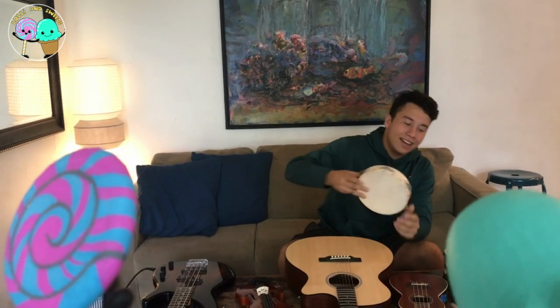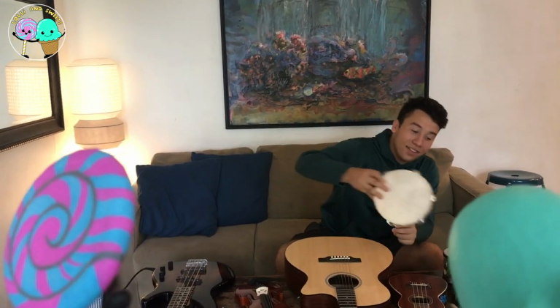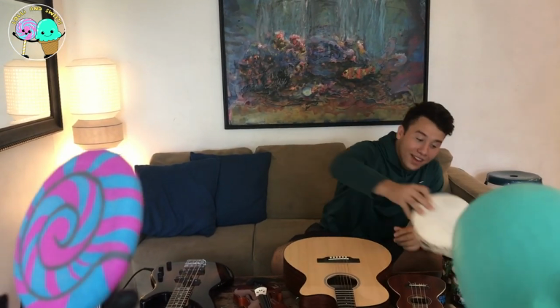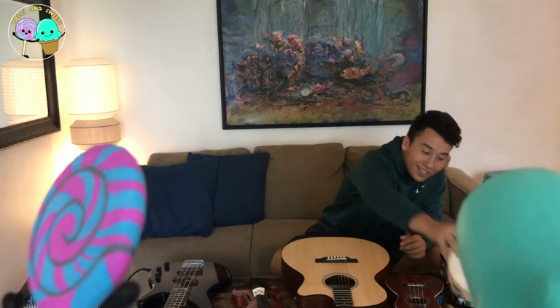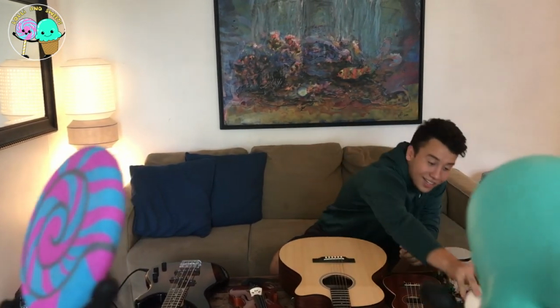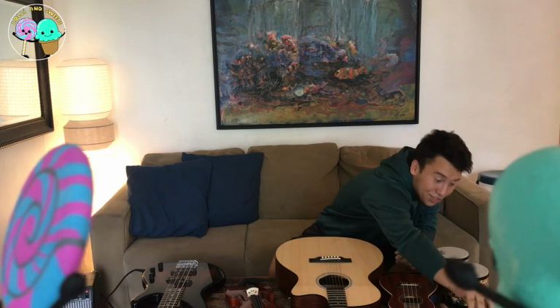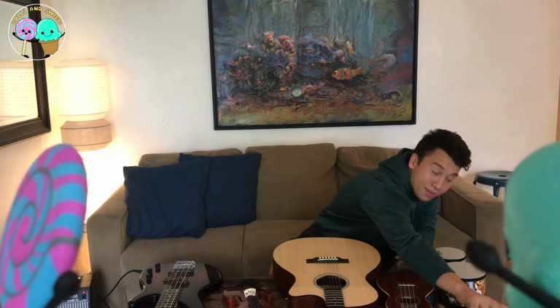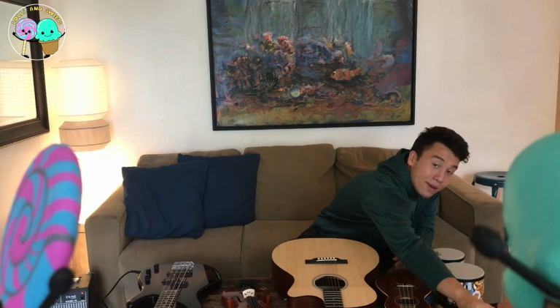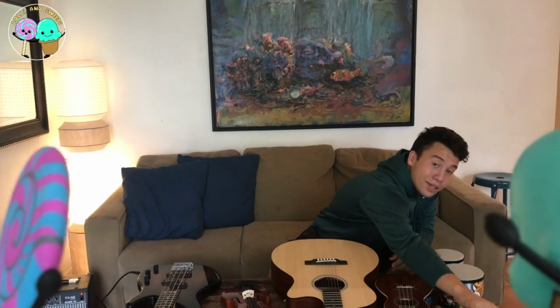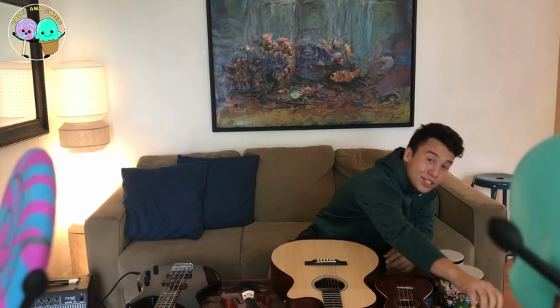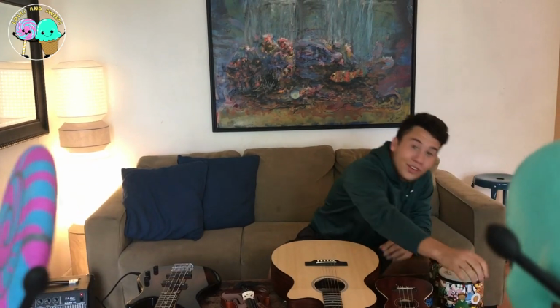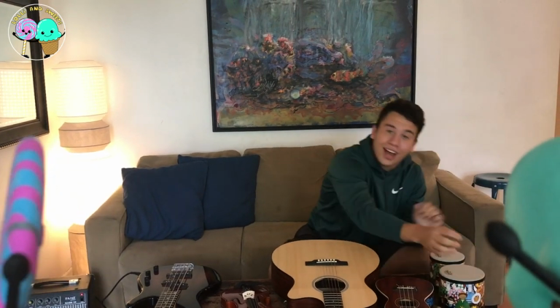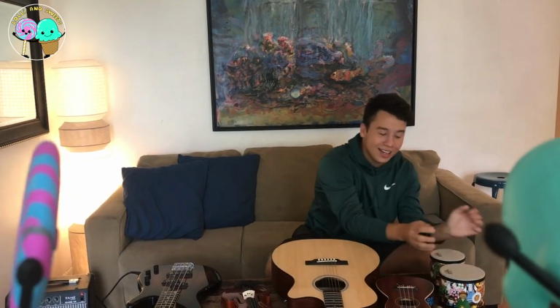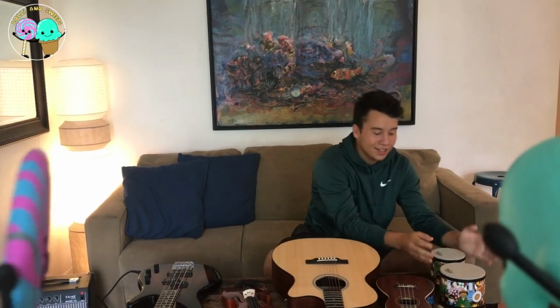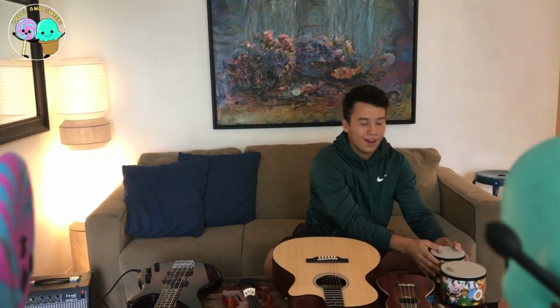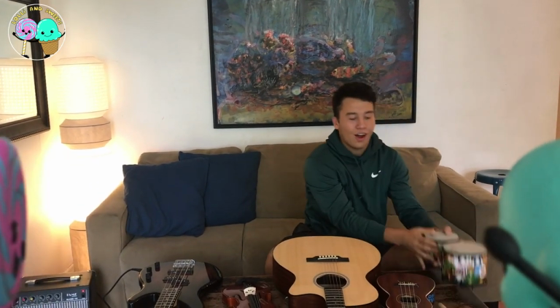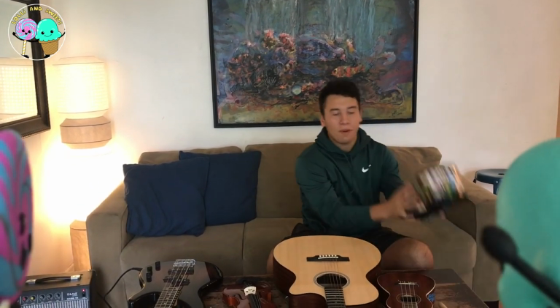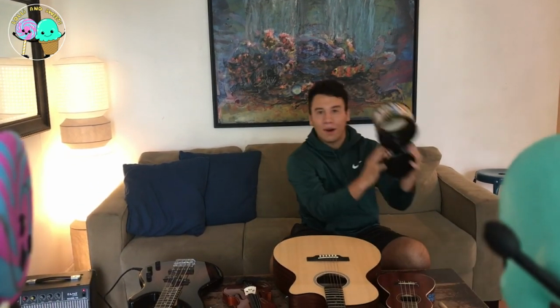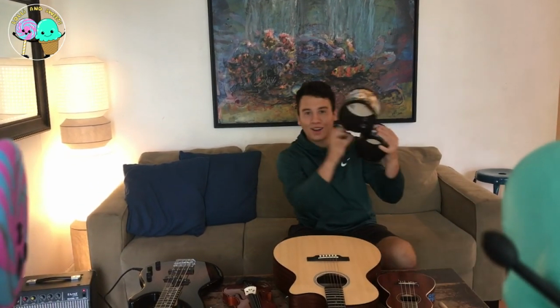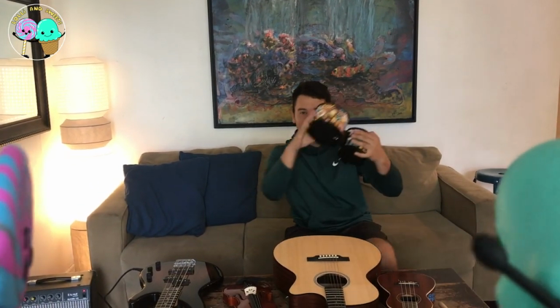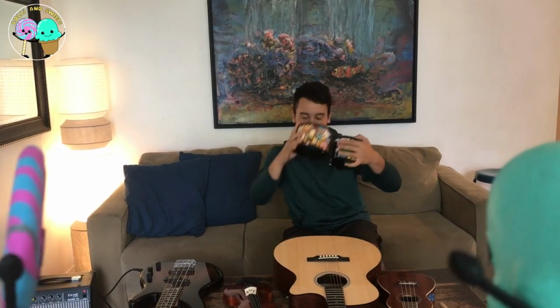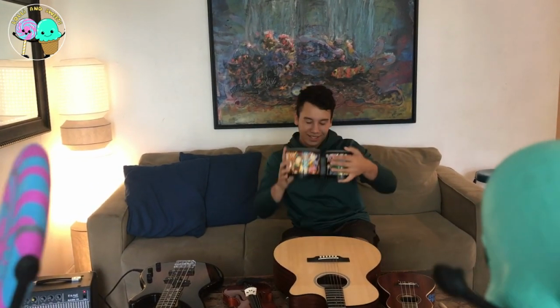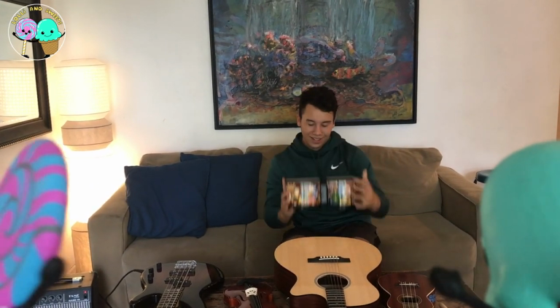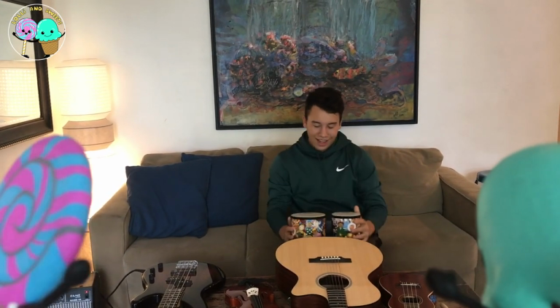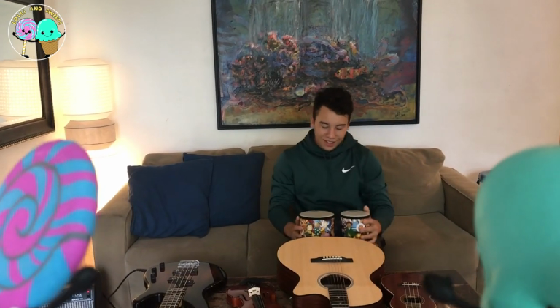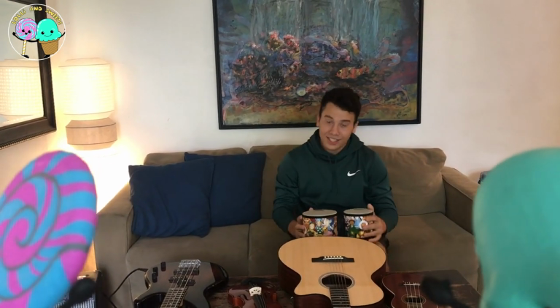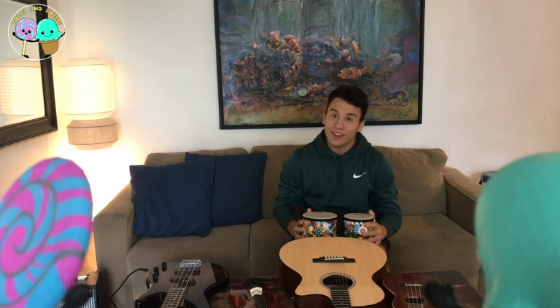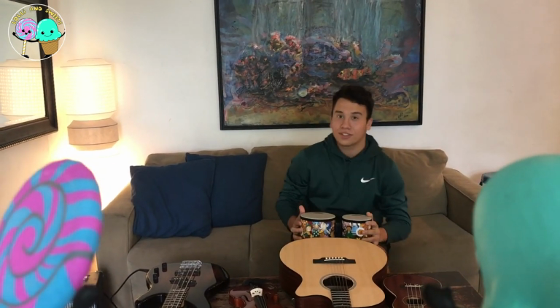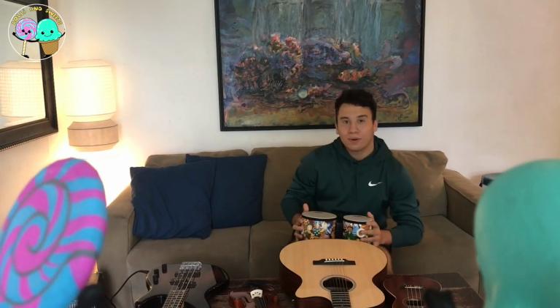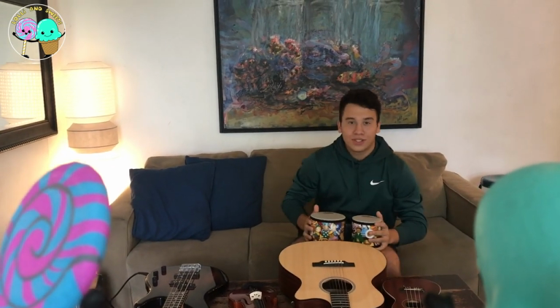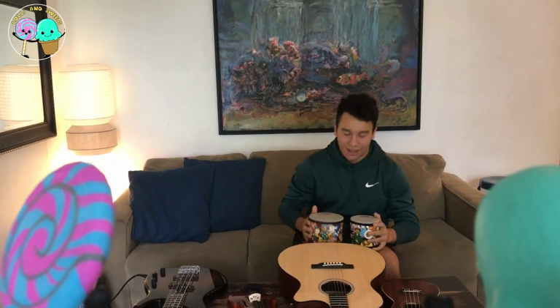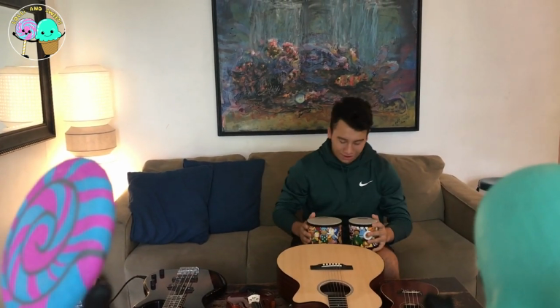Now, the next instrument I'm going to show you guys are my bongos. These are how they're supposed to sound.